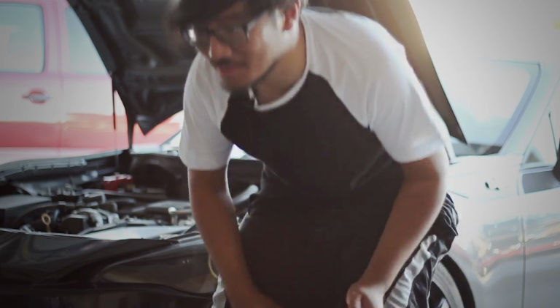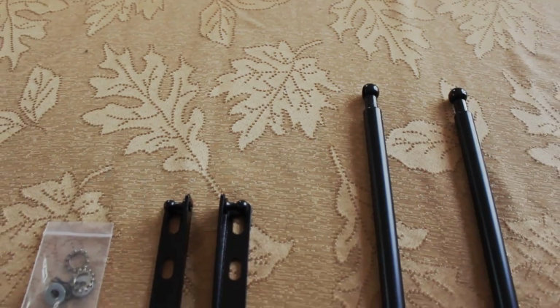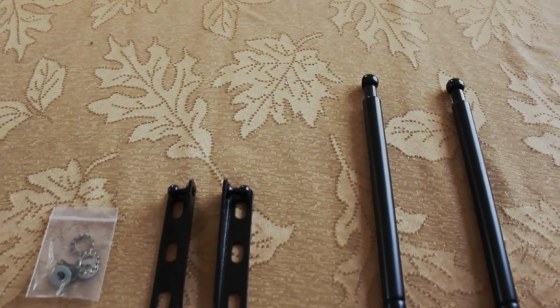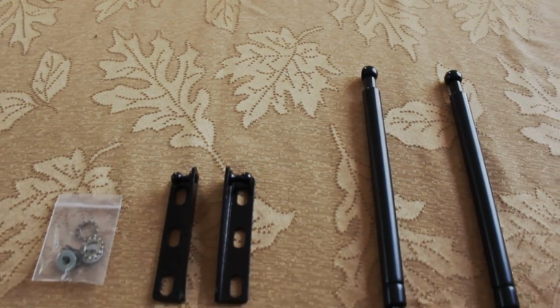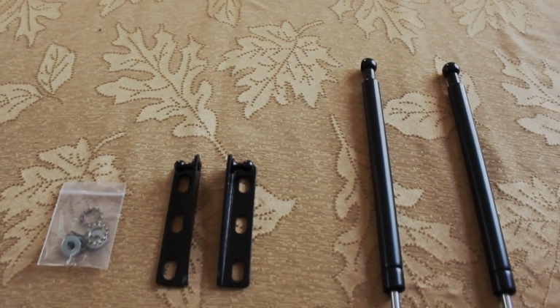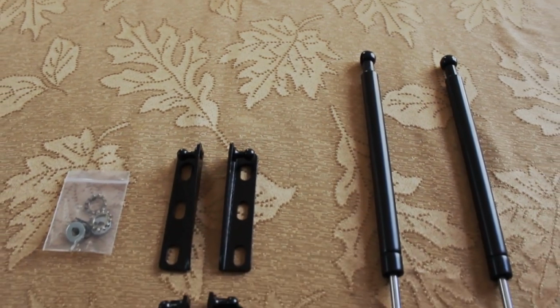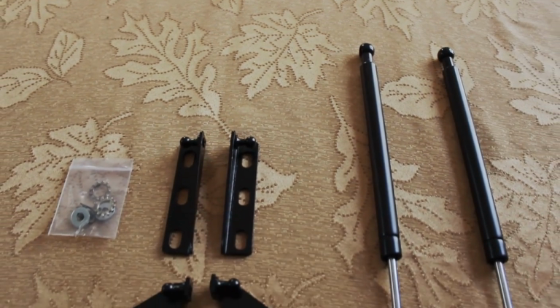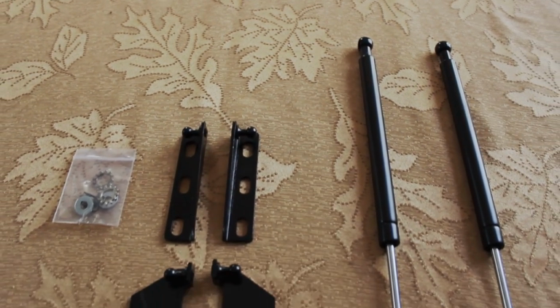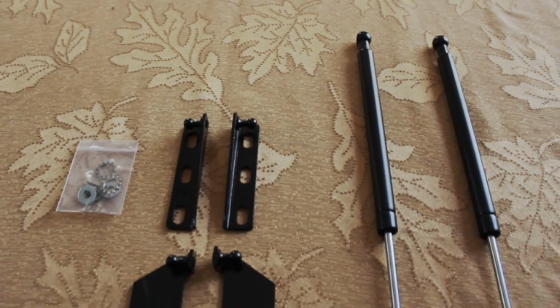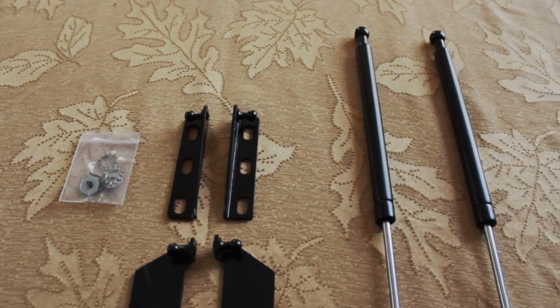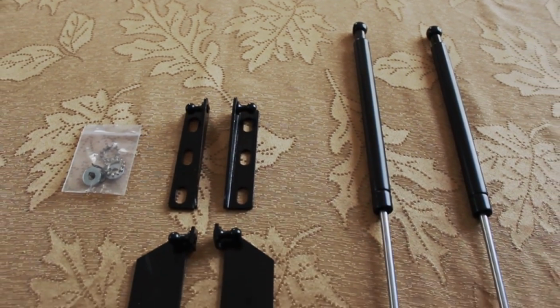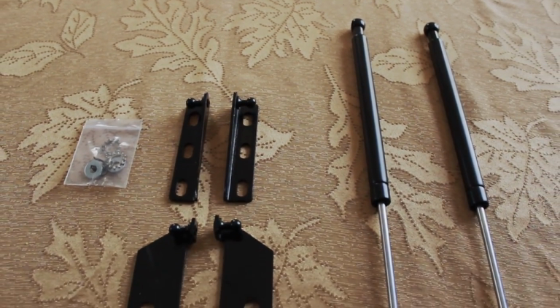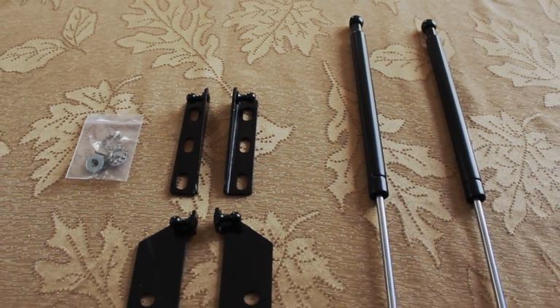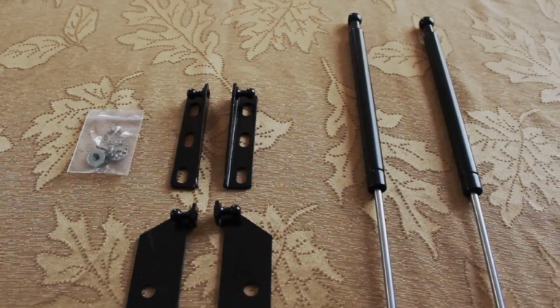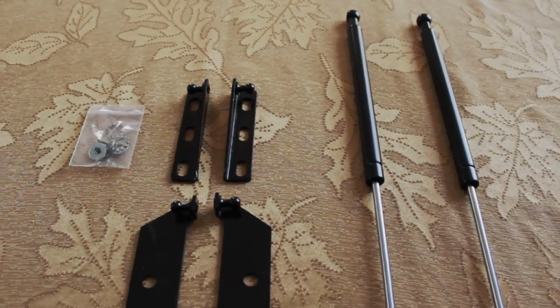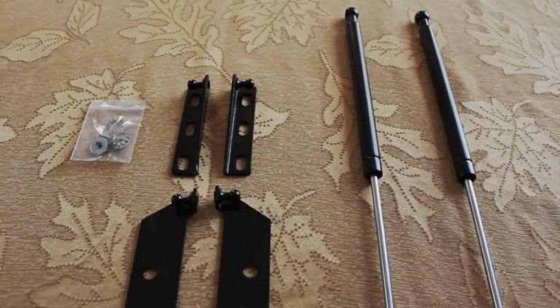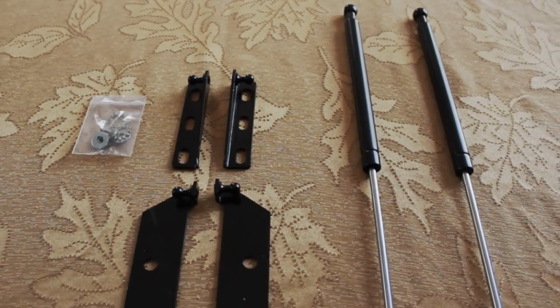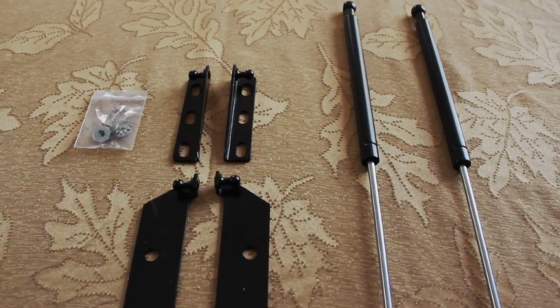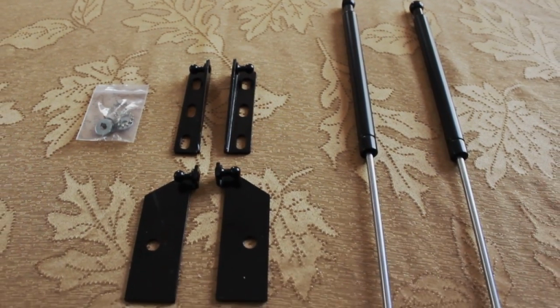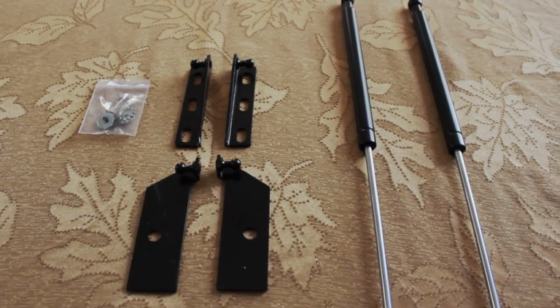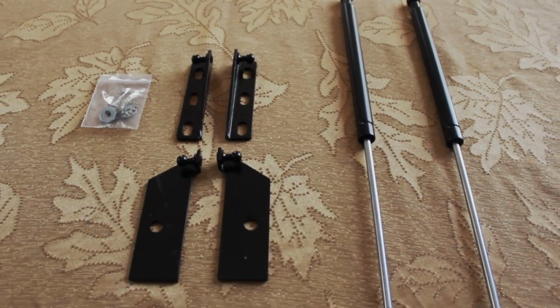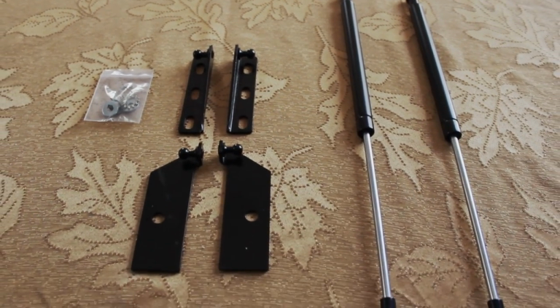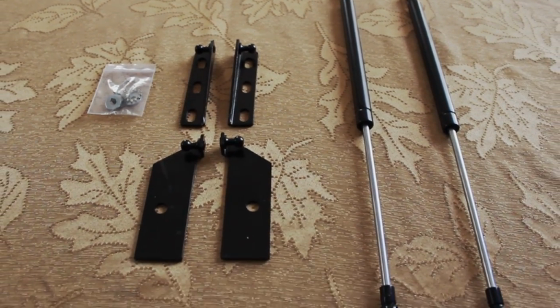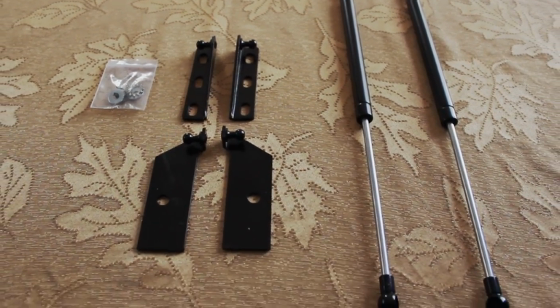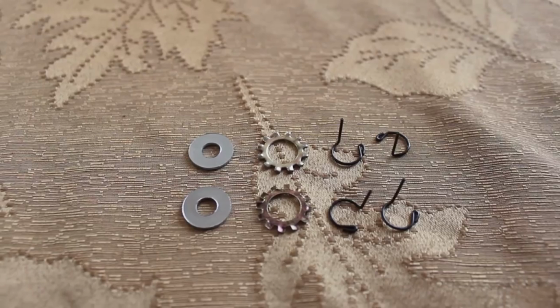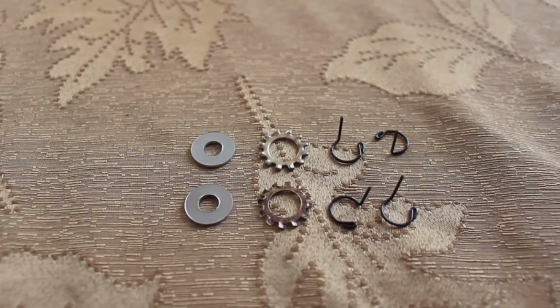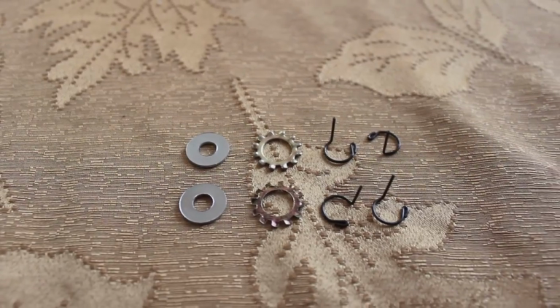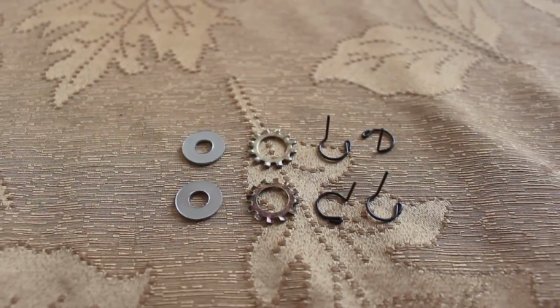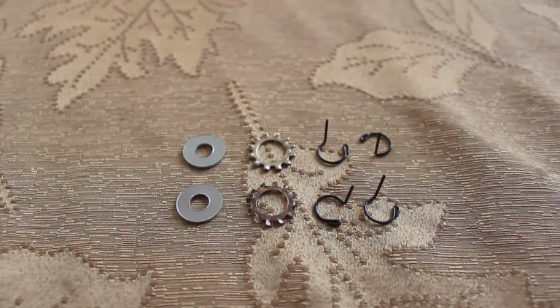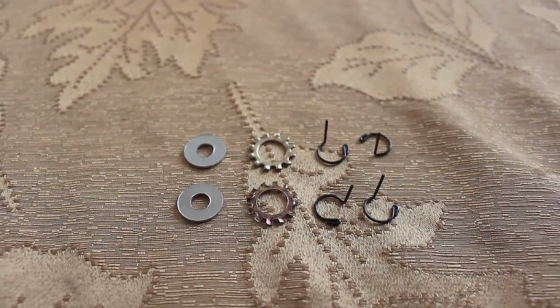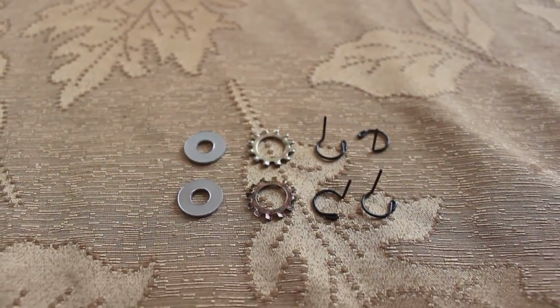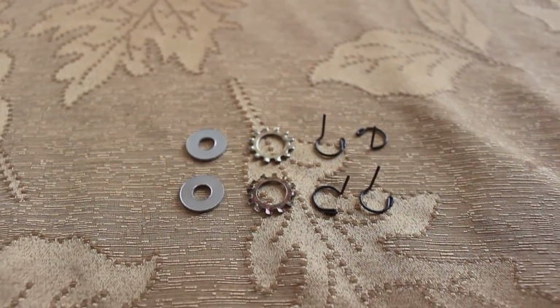Alright, so right out of the box you get two rods, four brackets, and some pins and washers. Try not to lose these pins because they're very important.